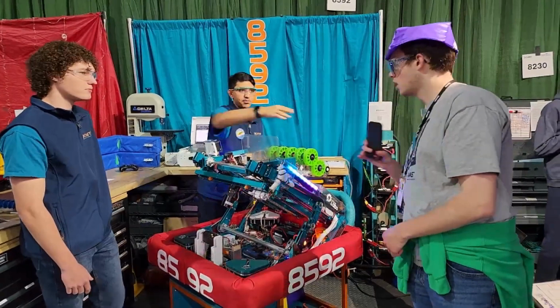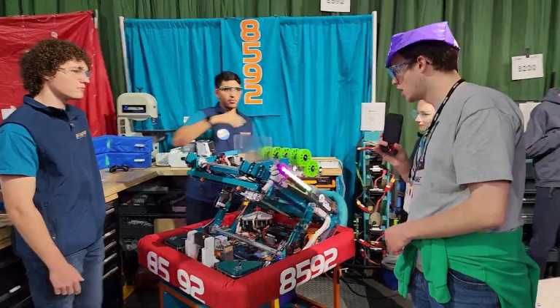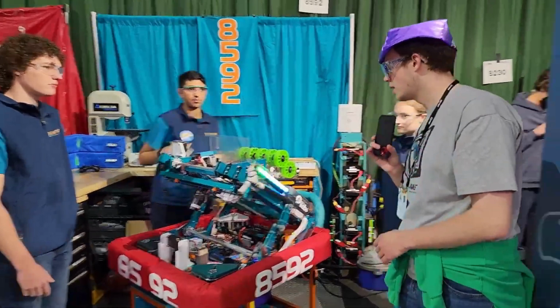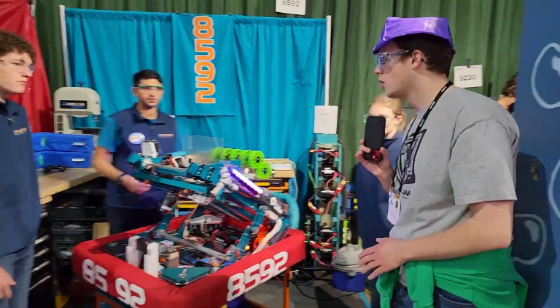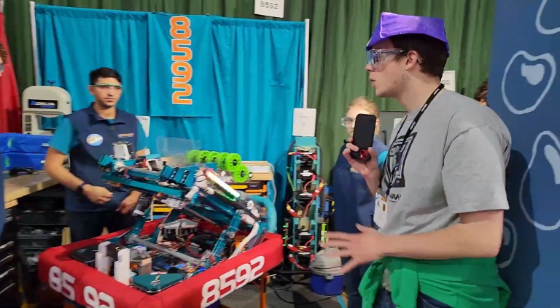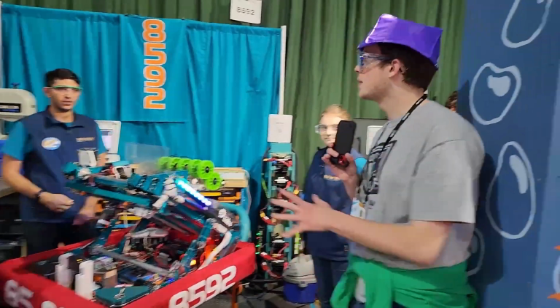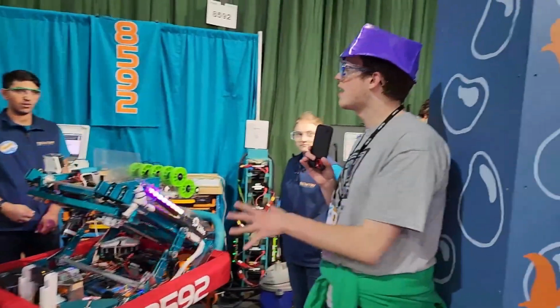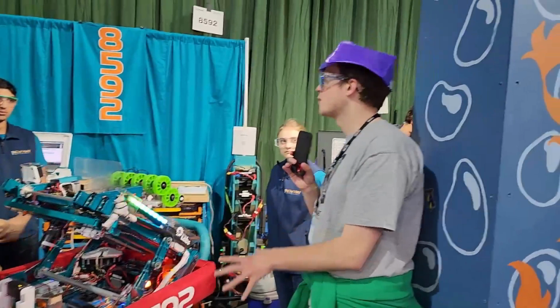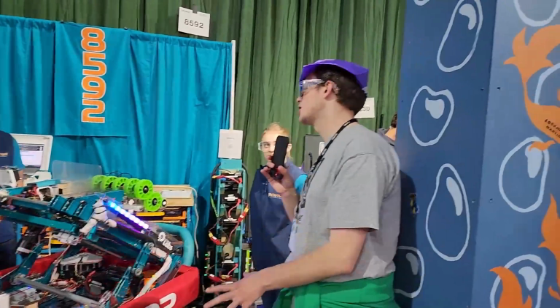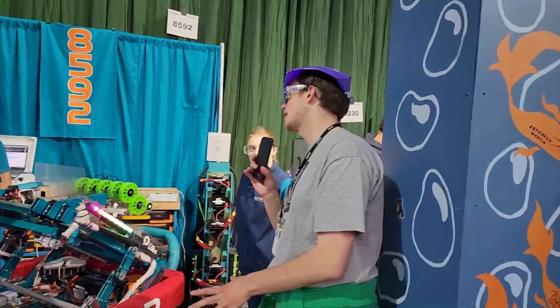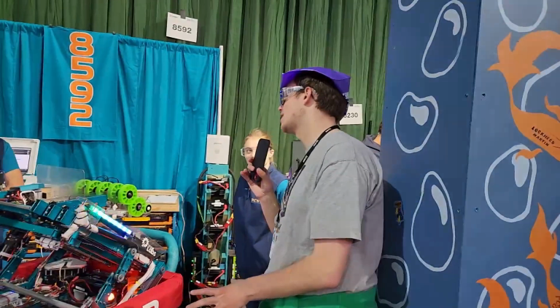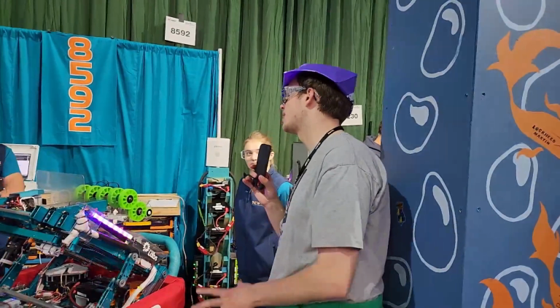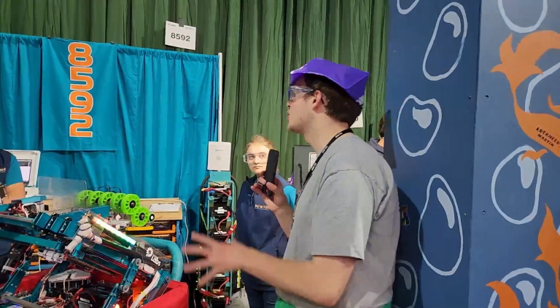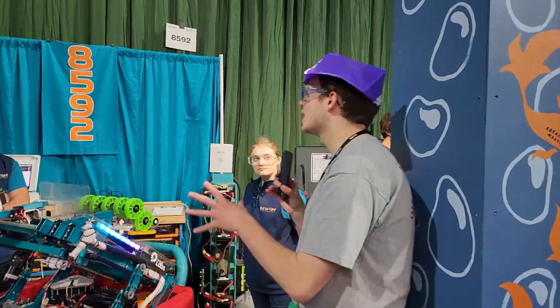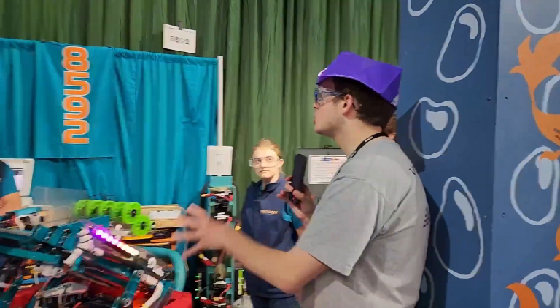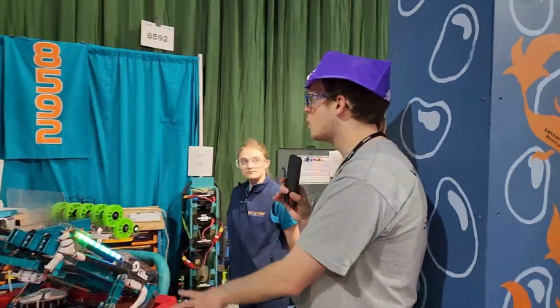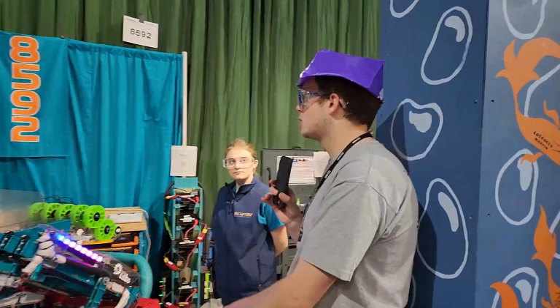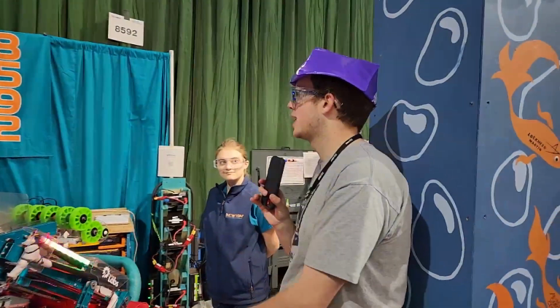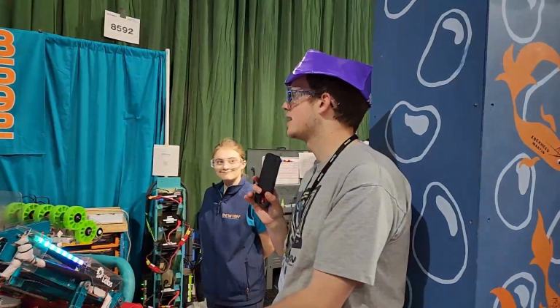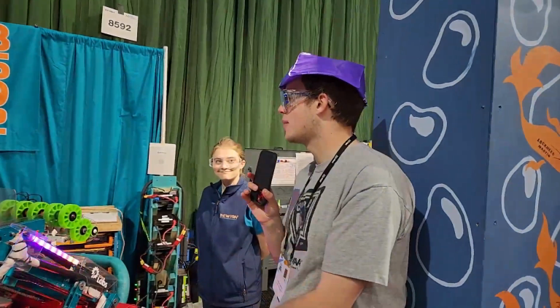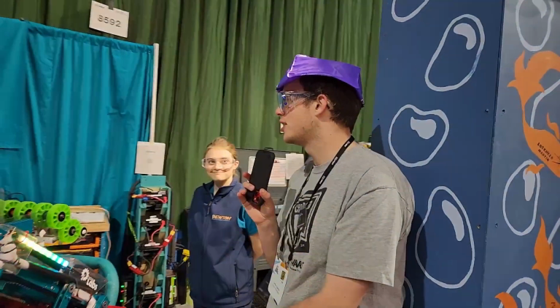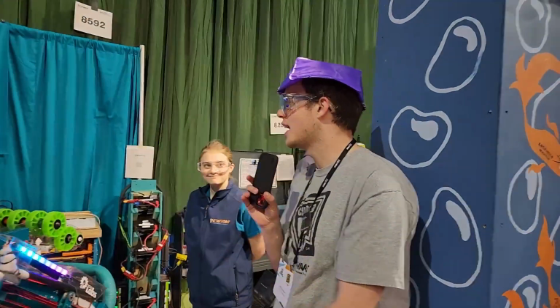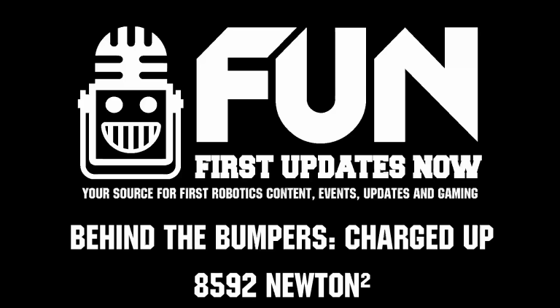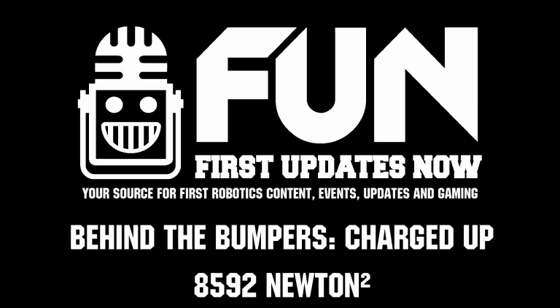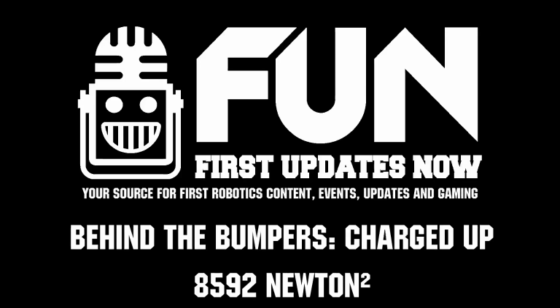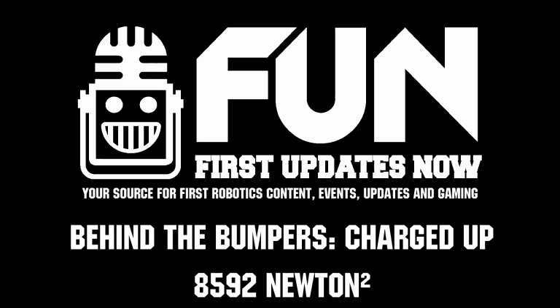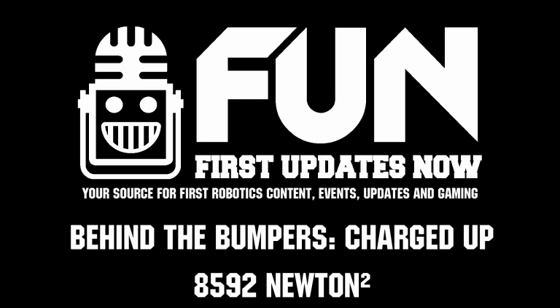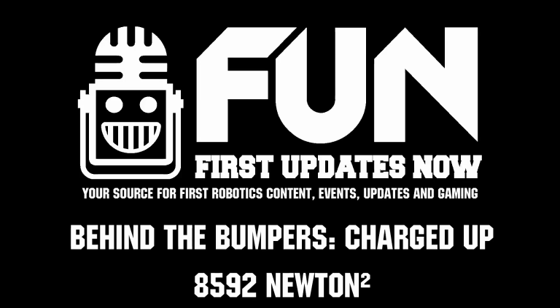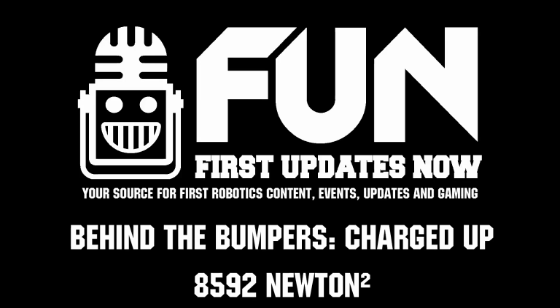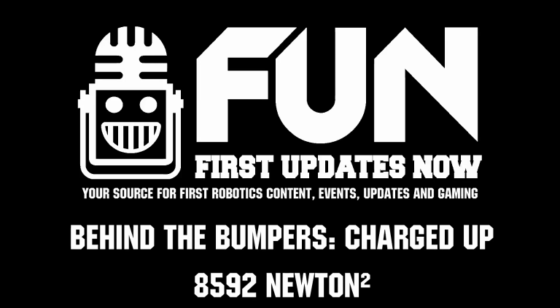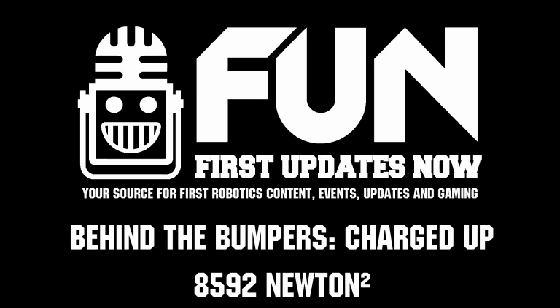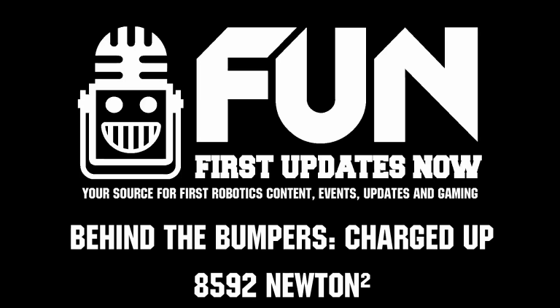Well, on behalf of First Updates Now, thank you guys so much for taking the time out of your day, and good luck to you guys in the rest of the competition.